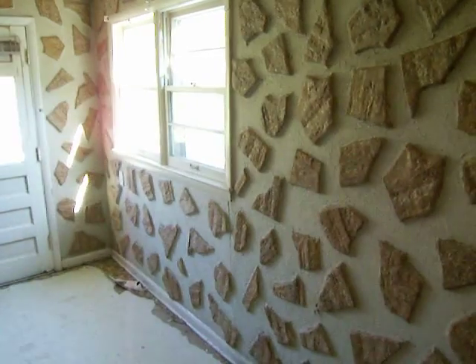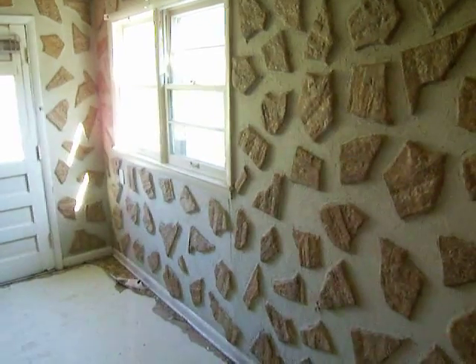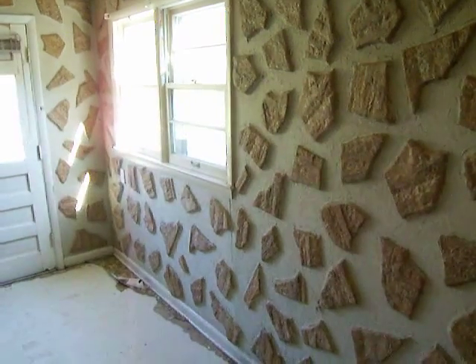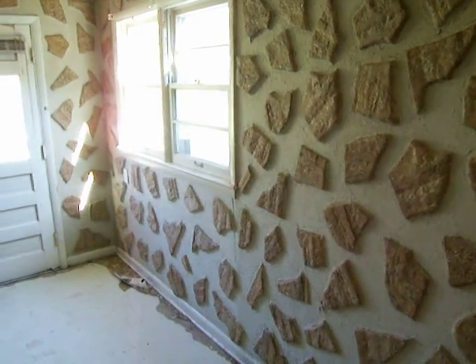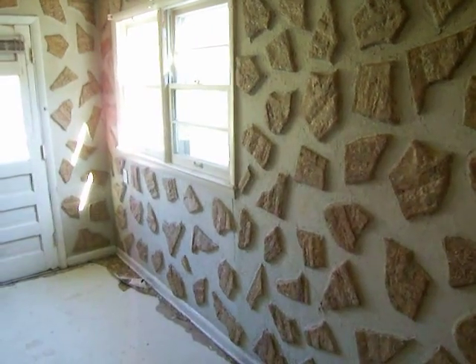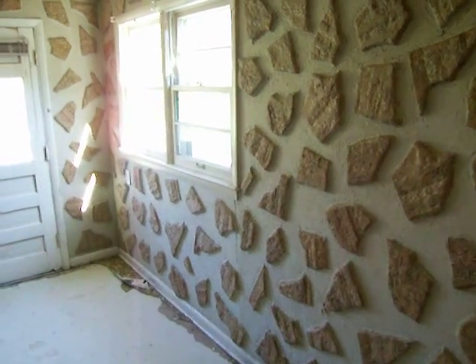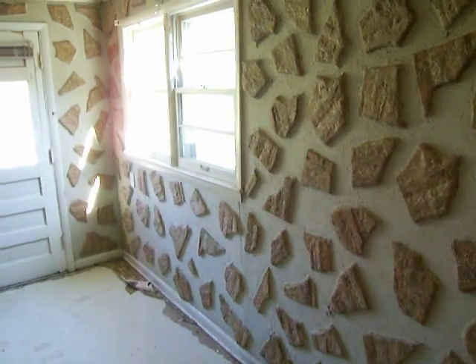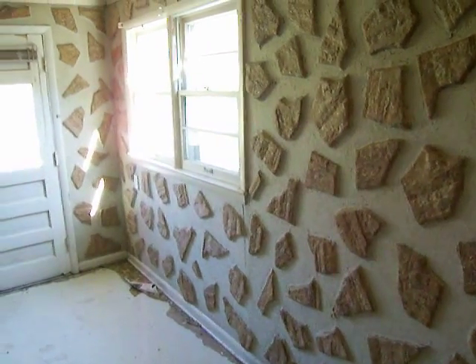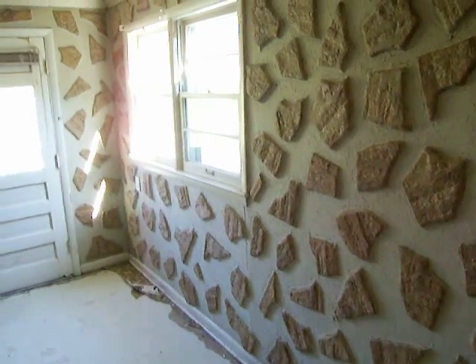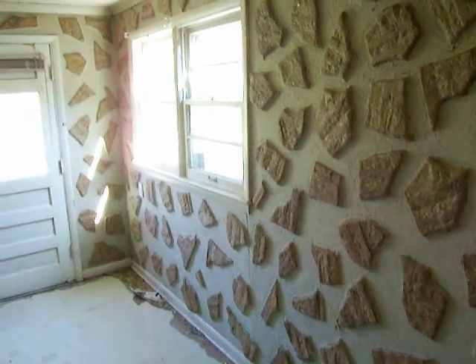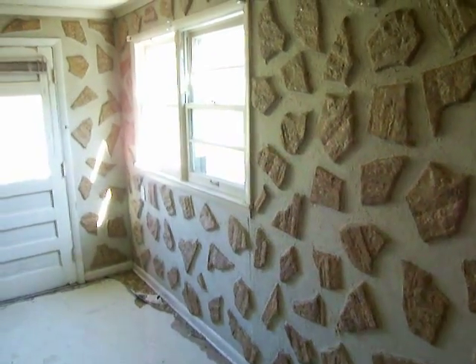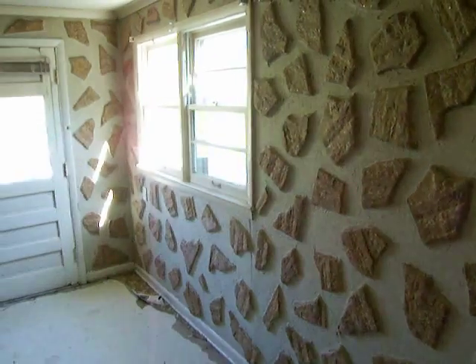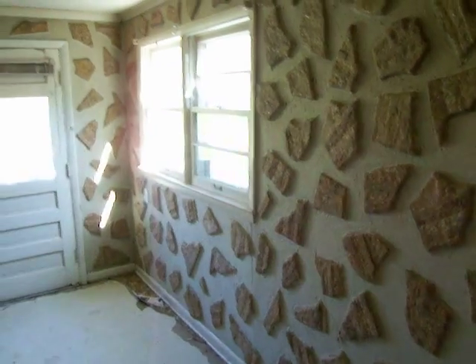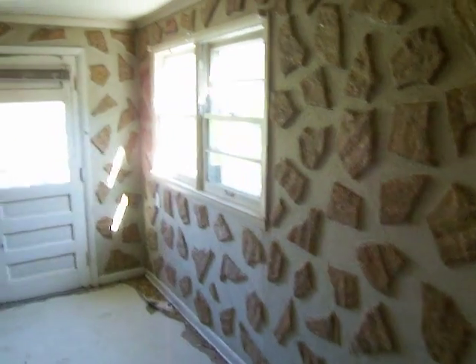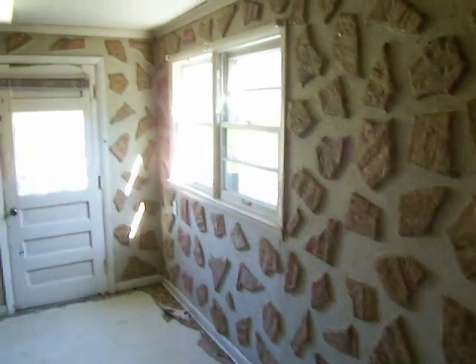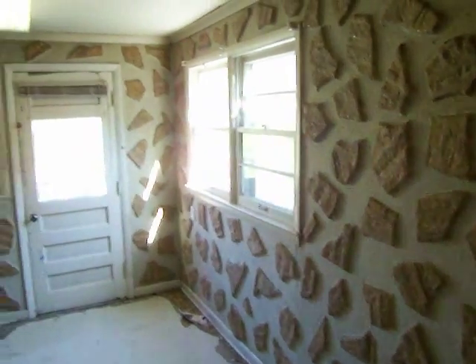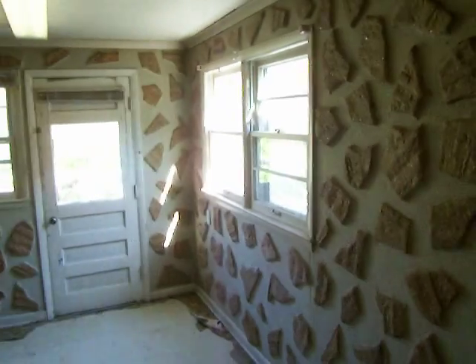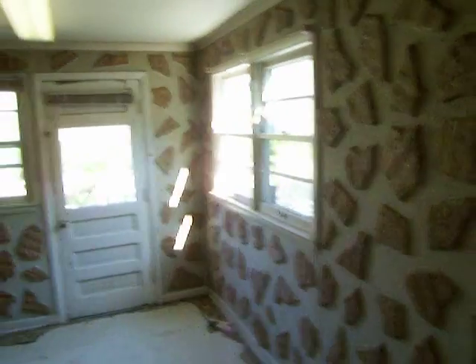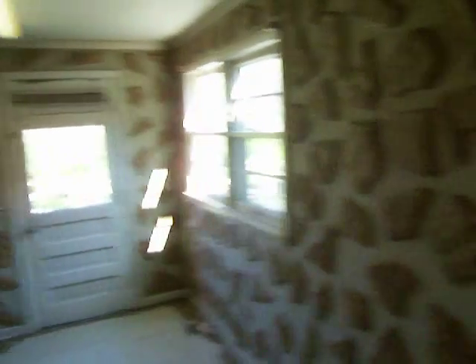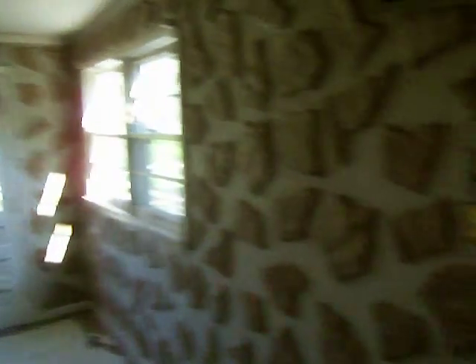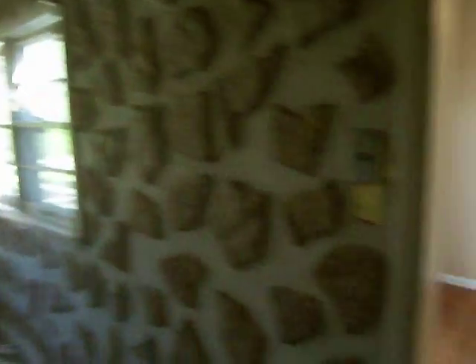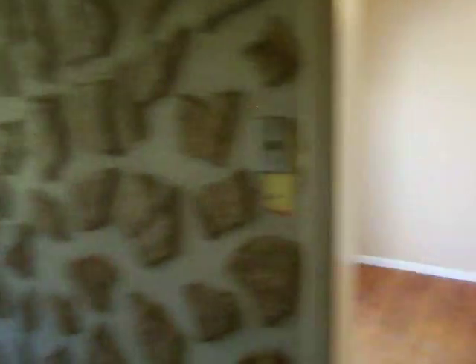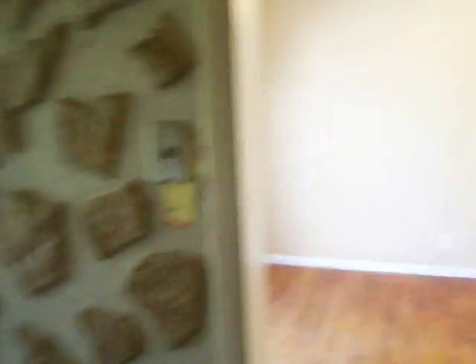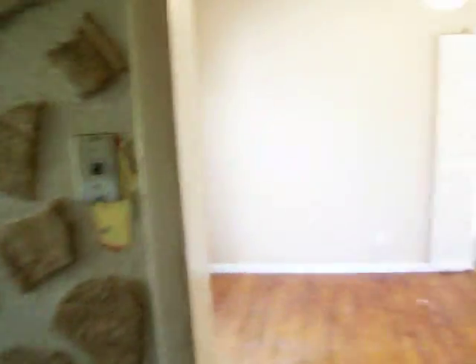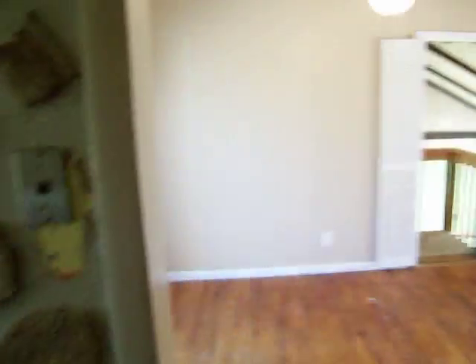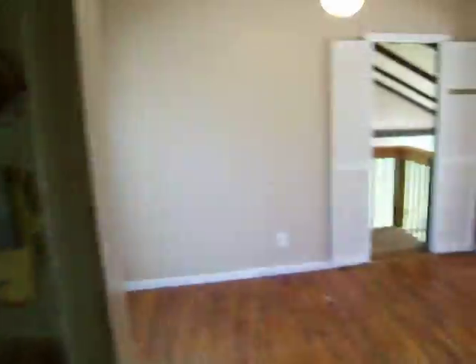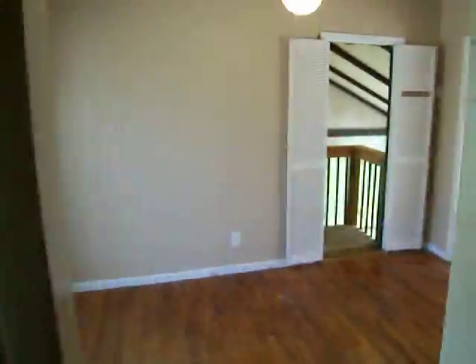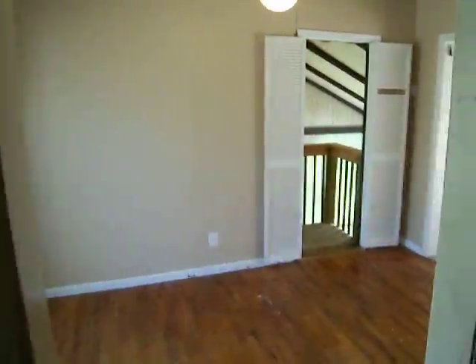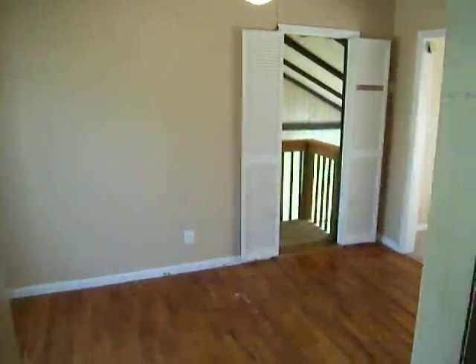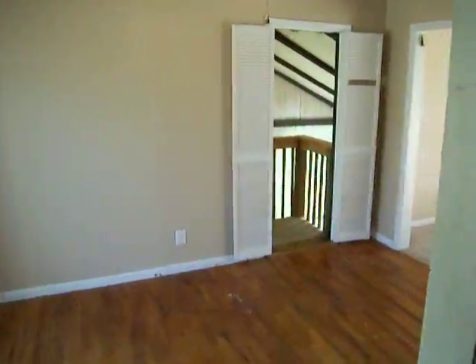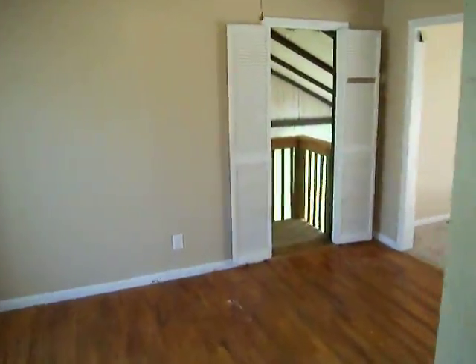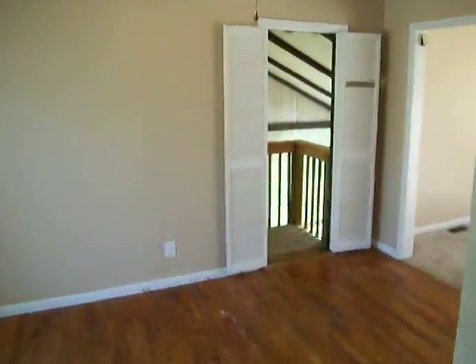All that of course would come out and drywall would go in. But nice windows — nice roomy kitchen.